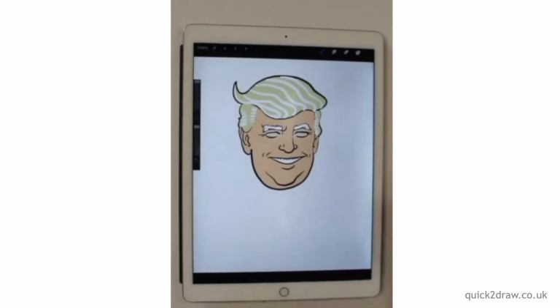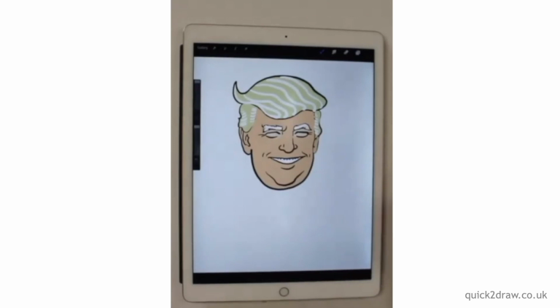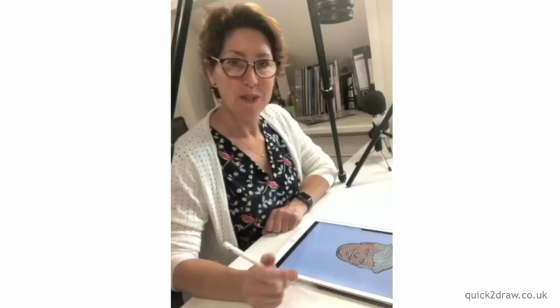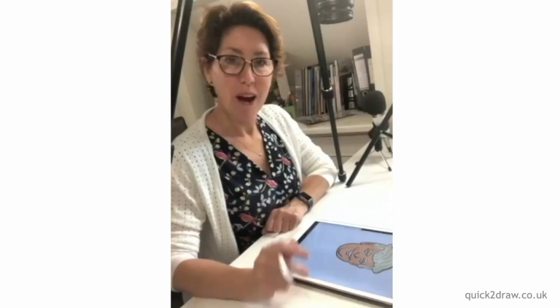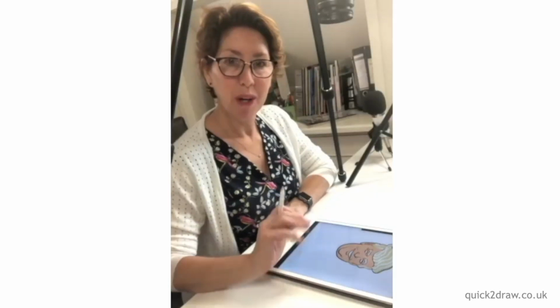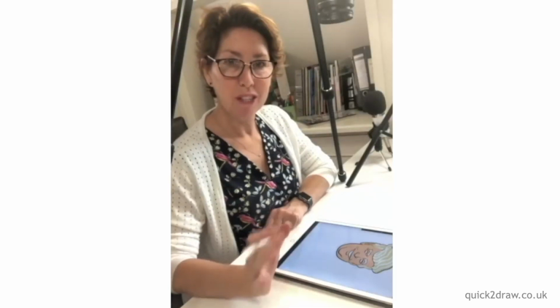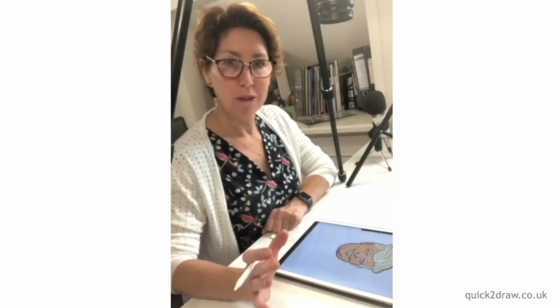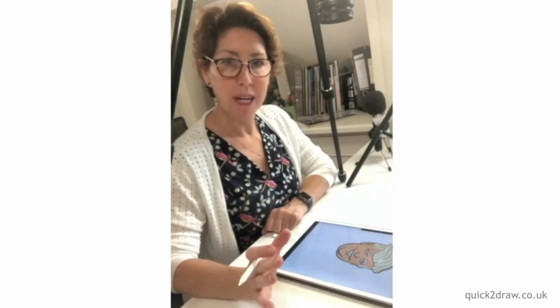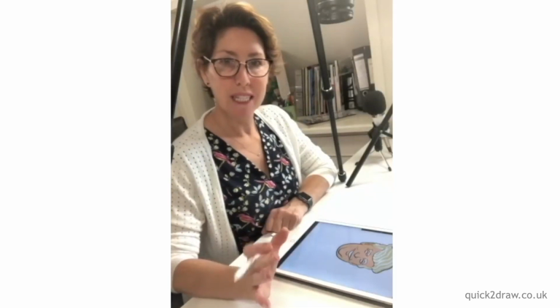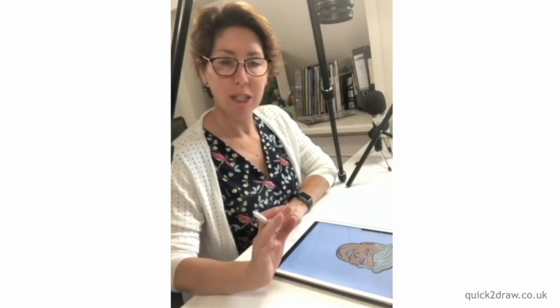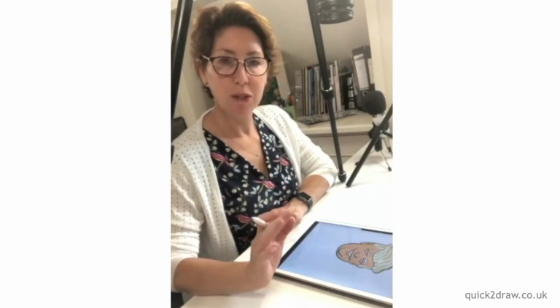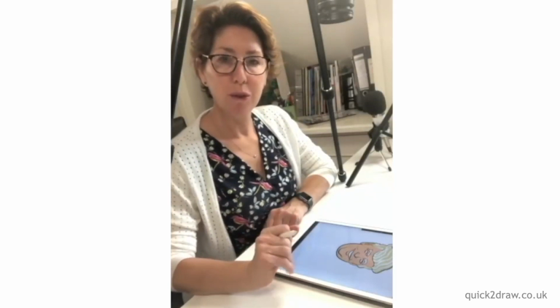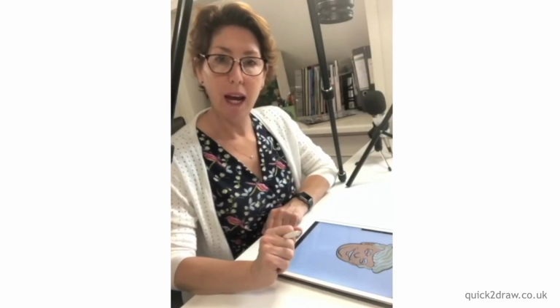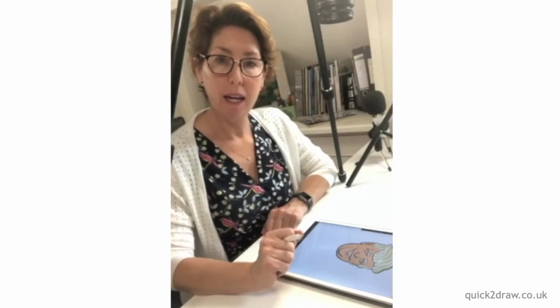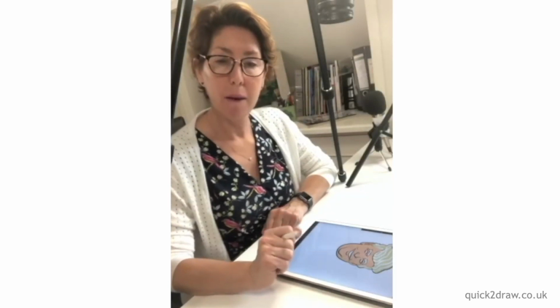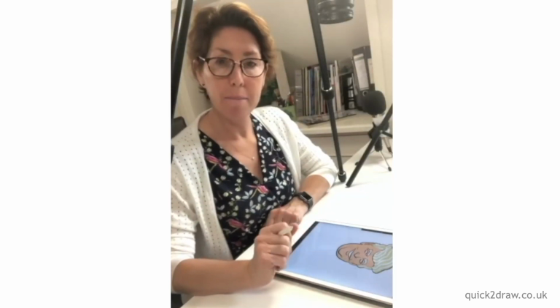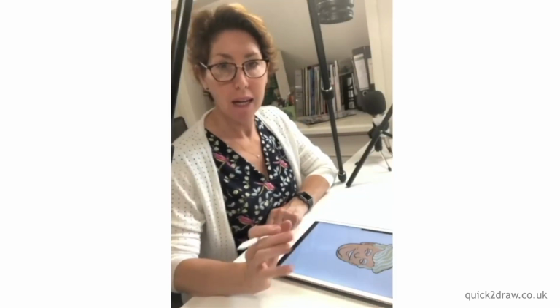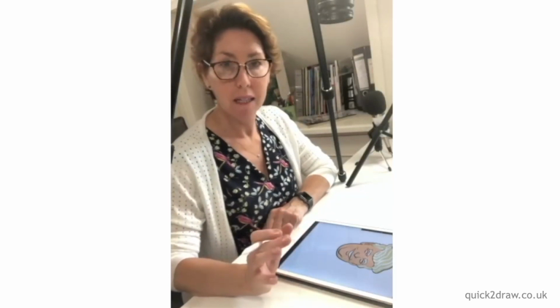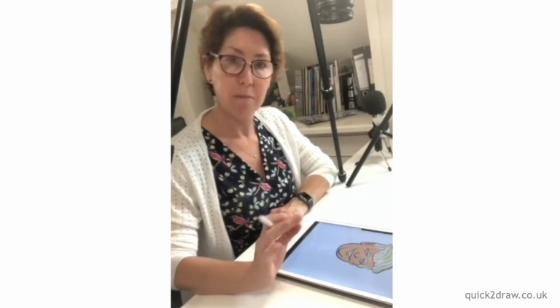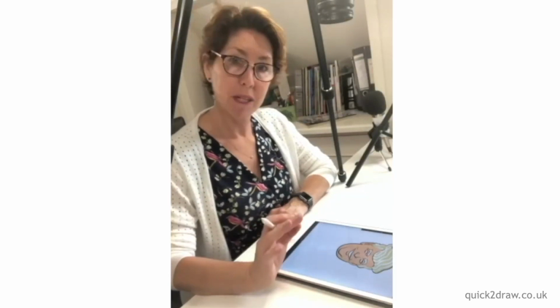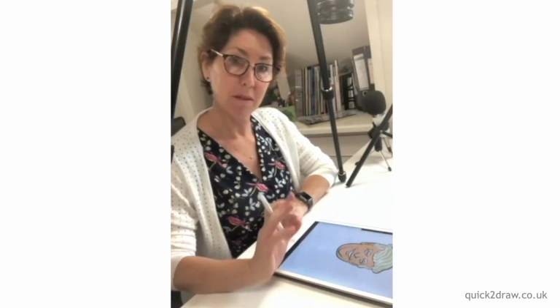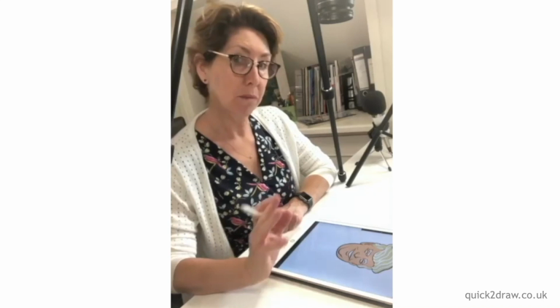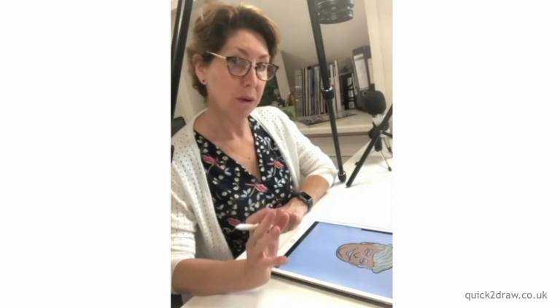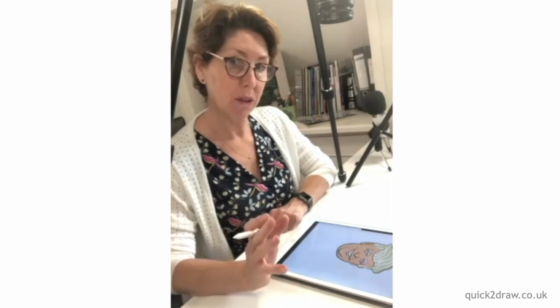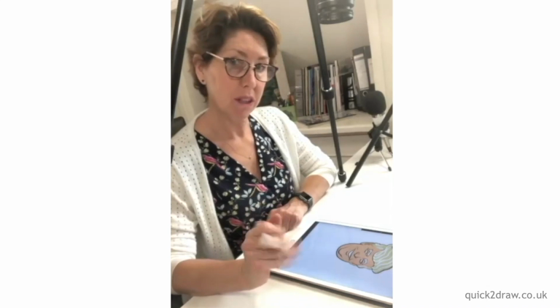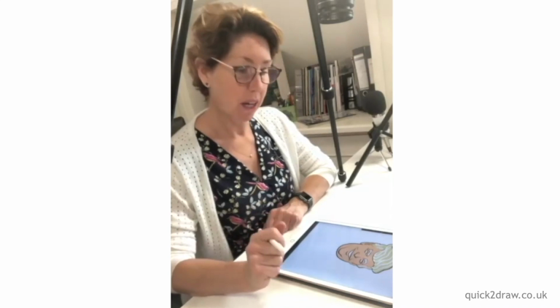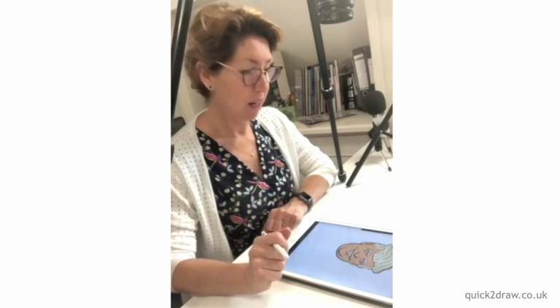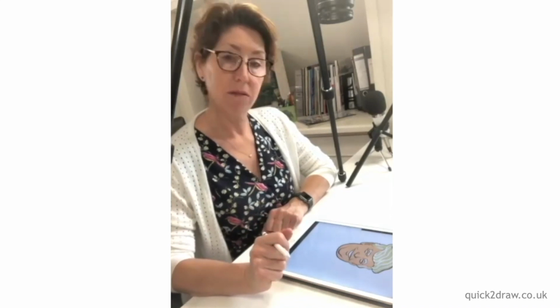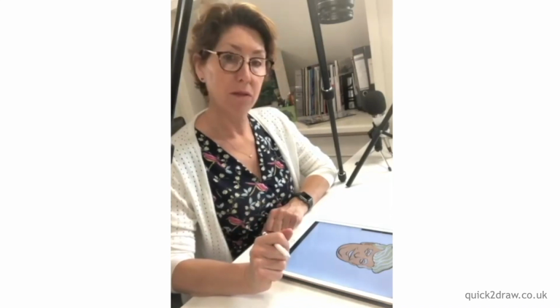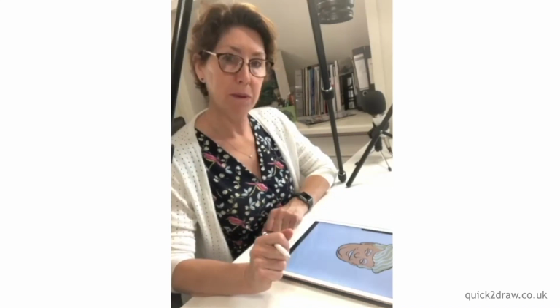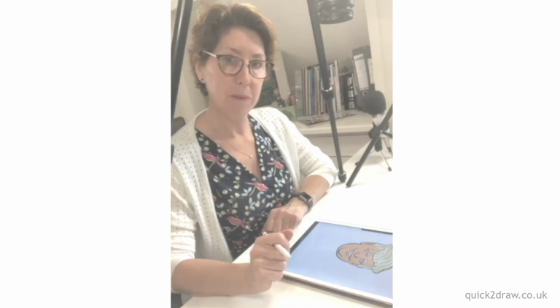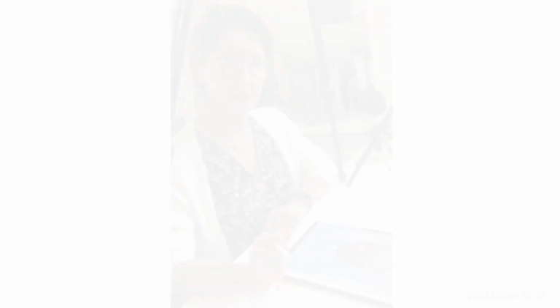So now we're going to make this into a pattern print or polka dot, and it's super, super easy.